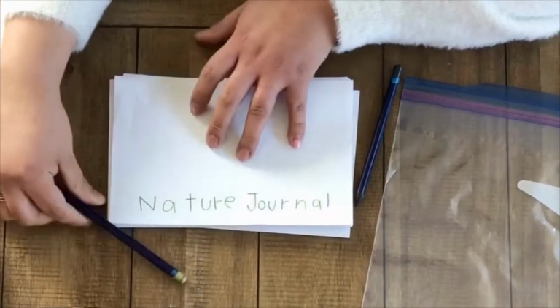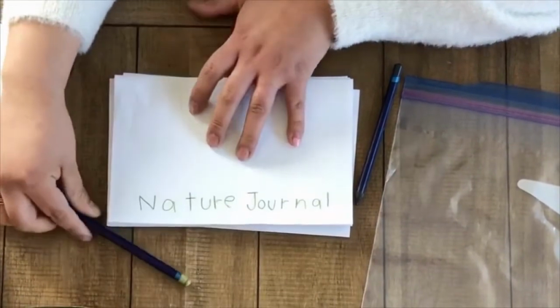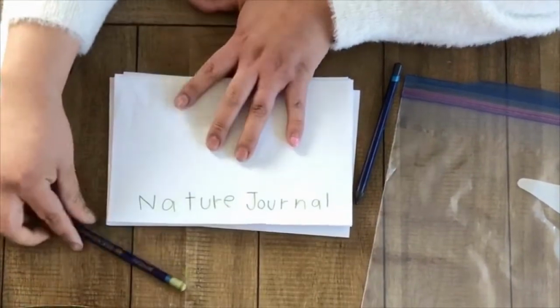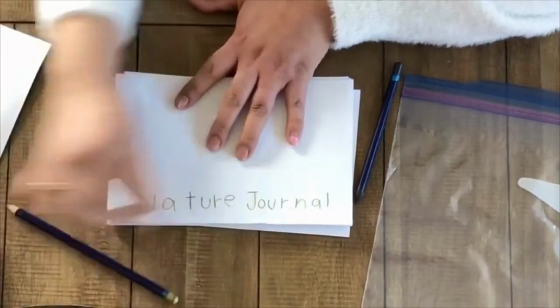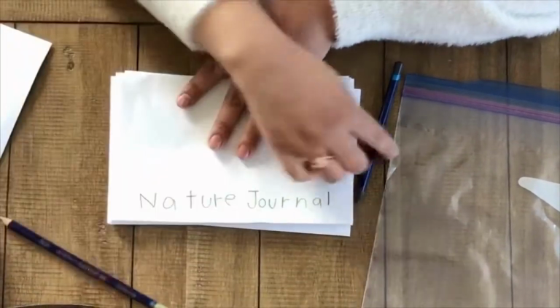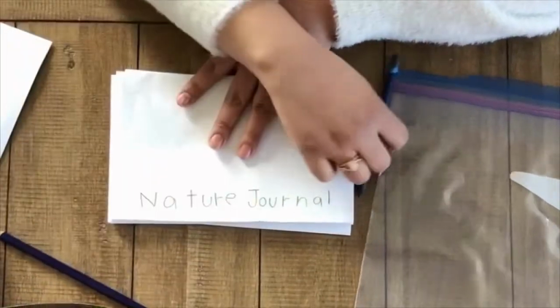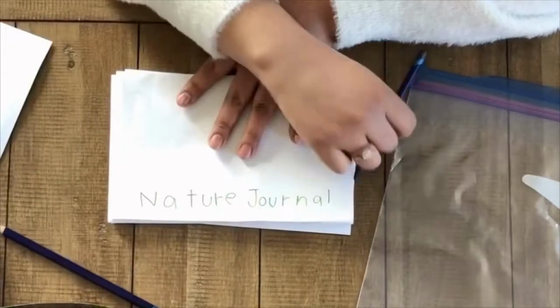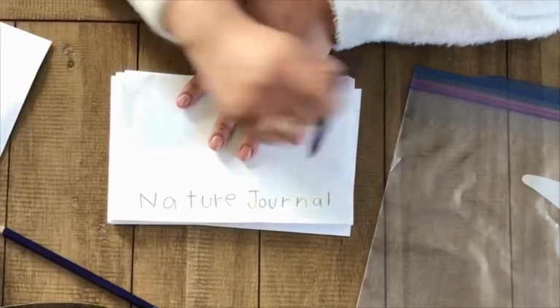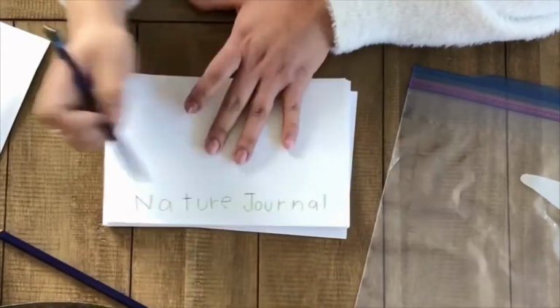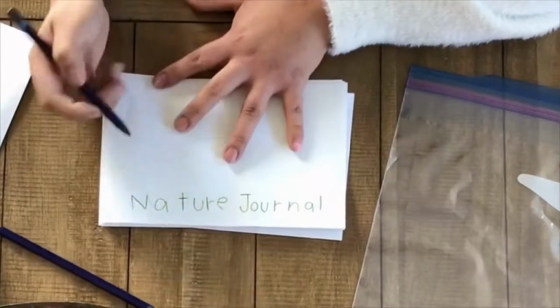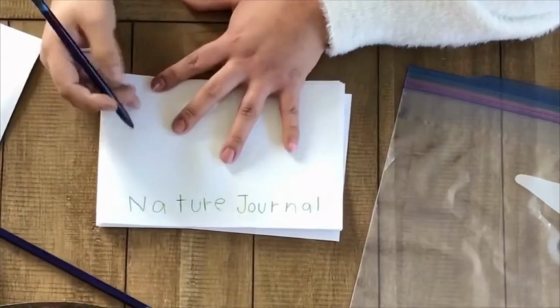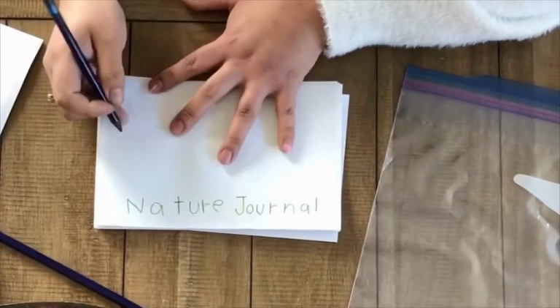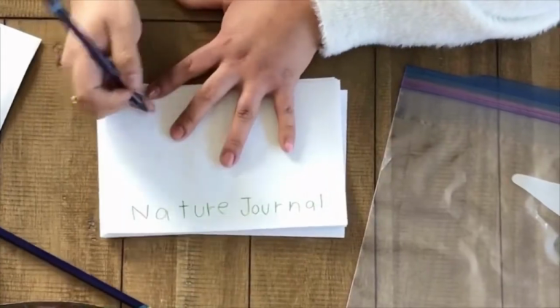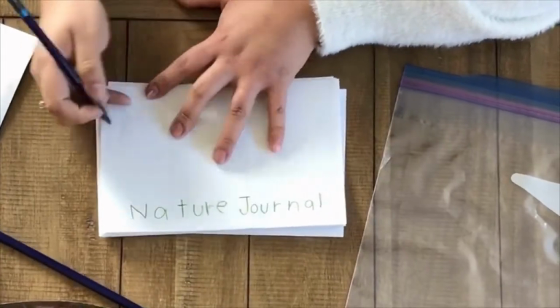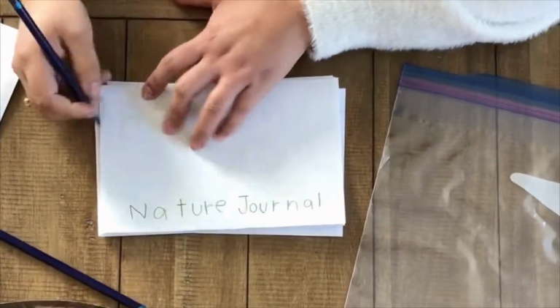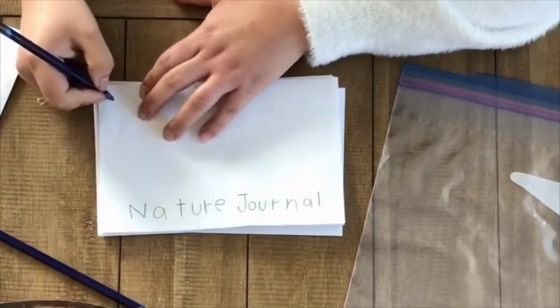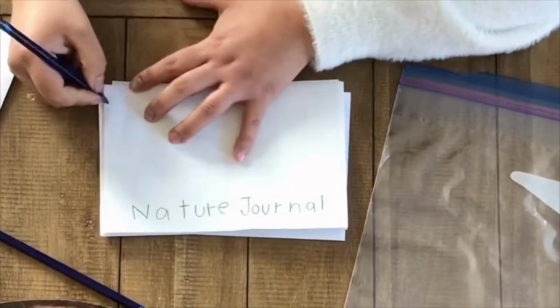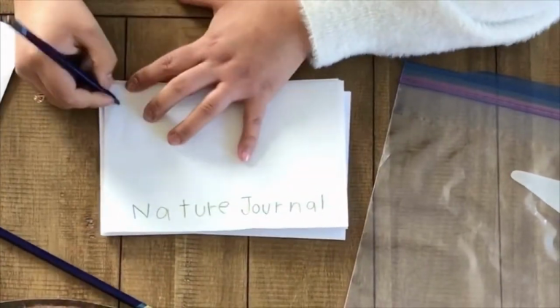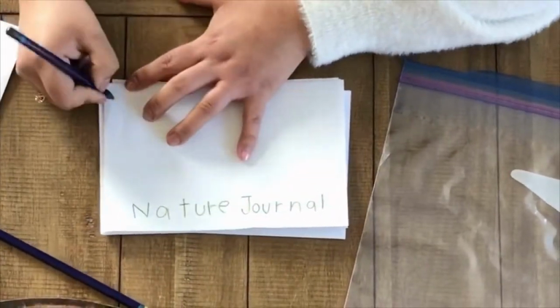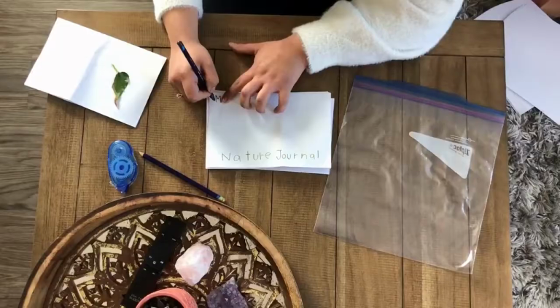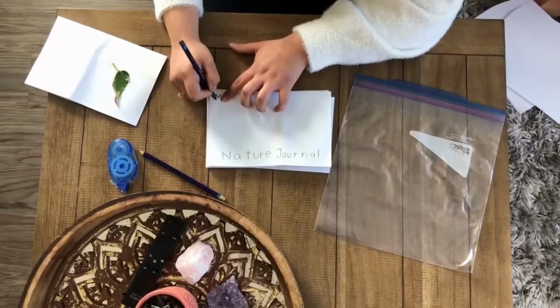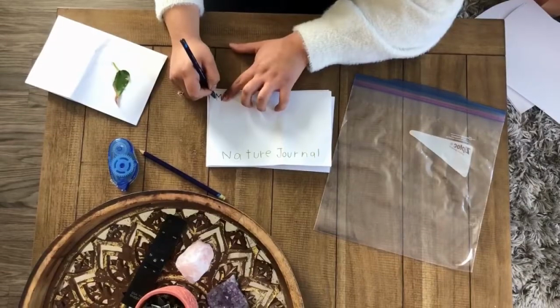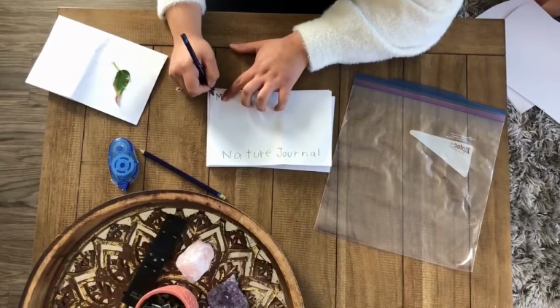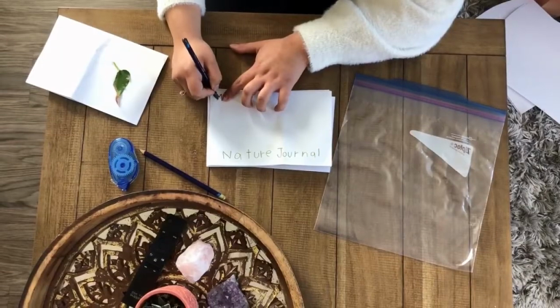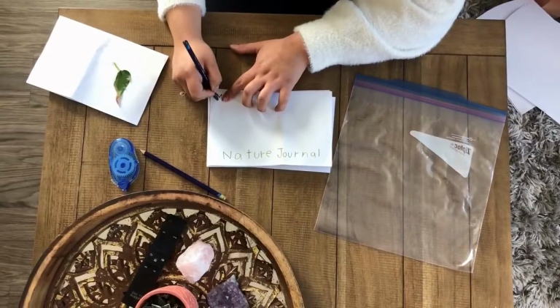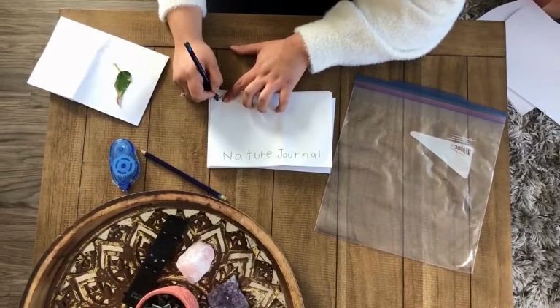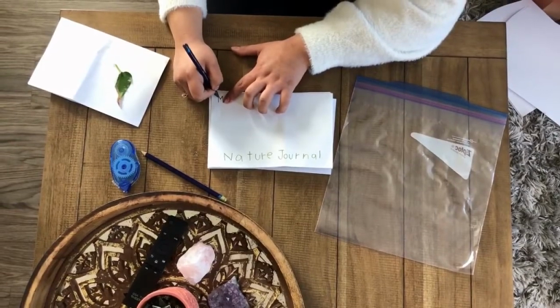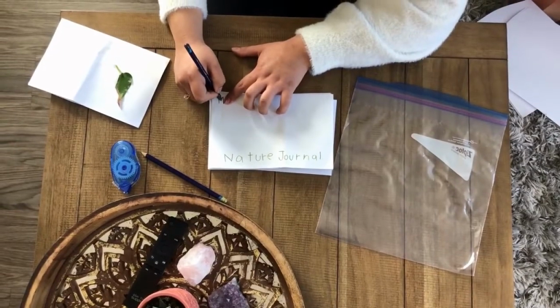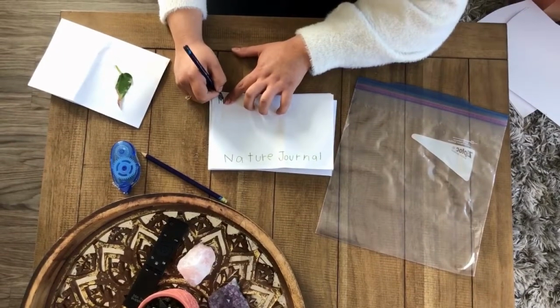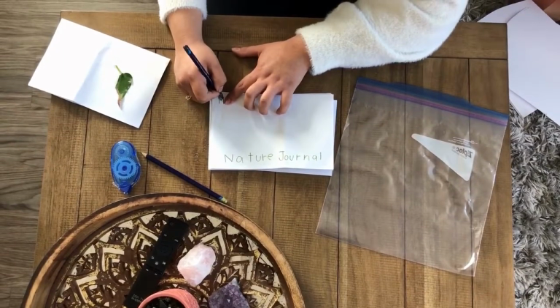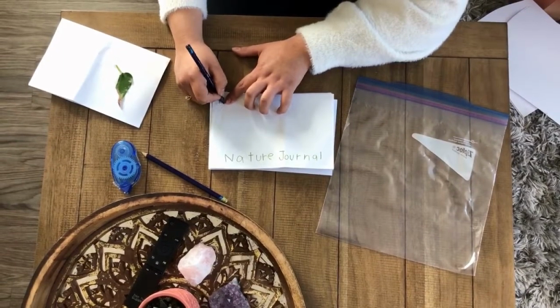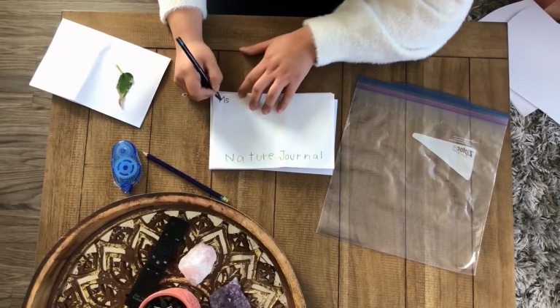And then I'm going to write my name on it.